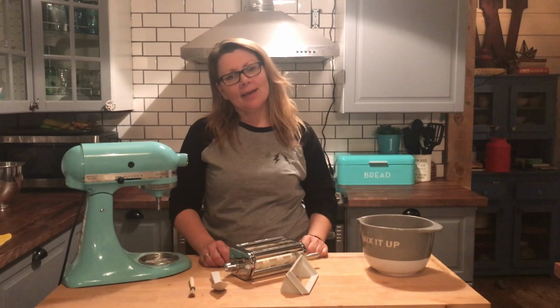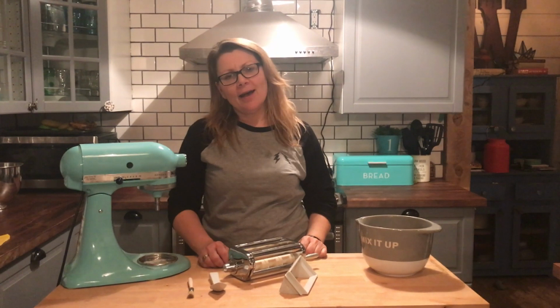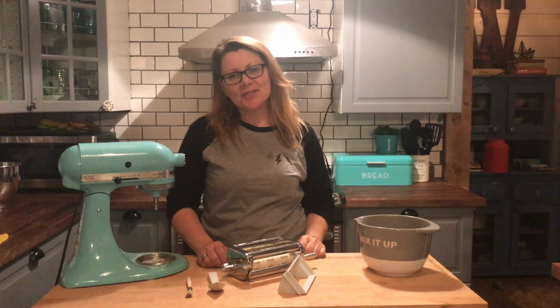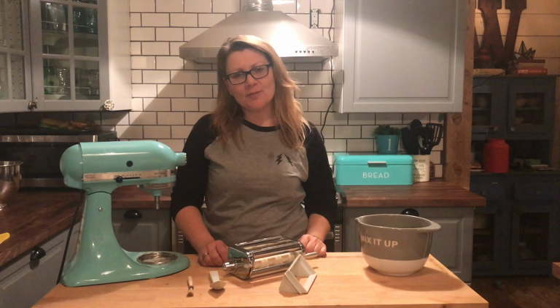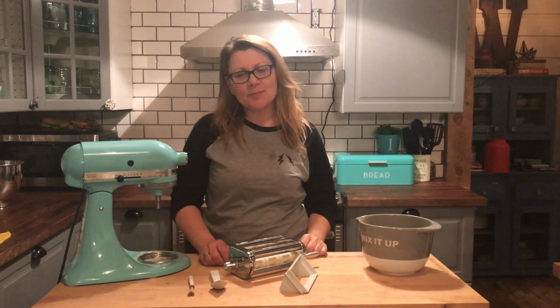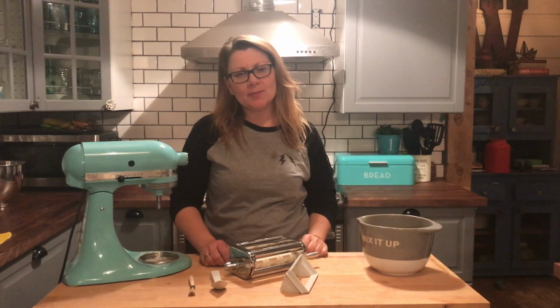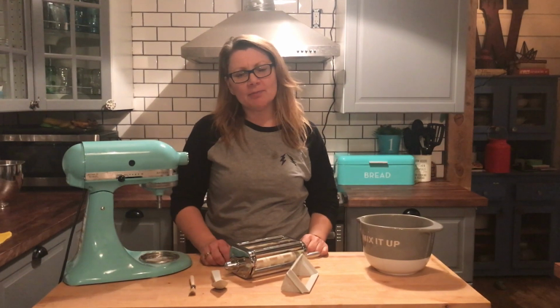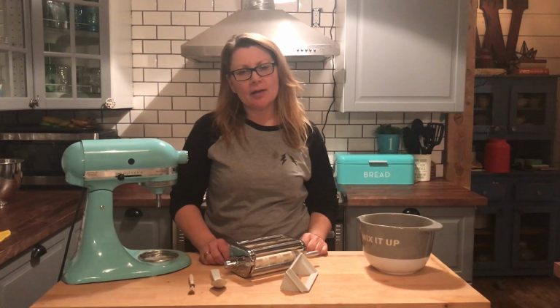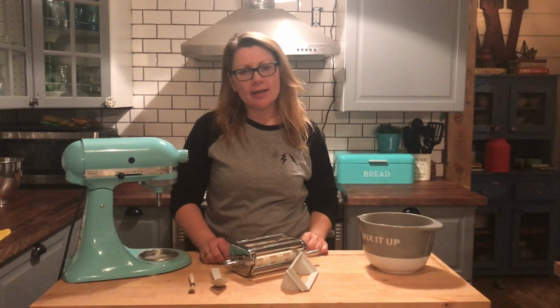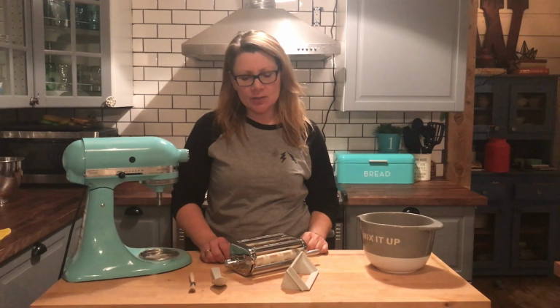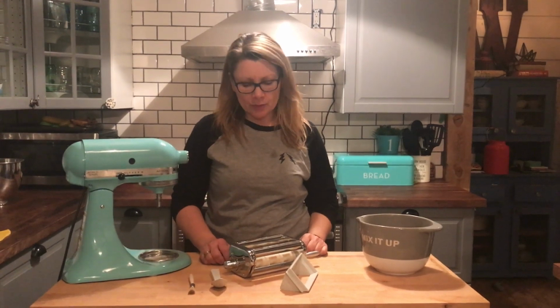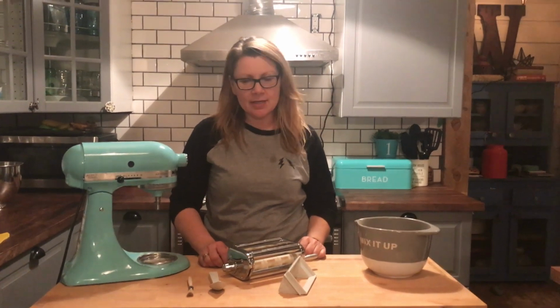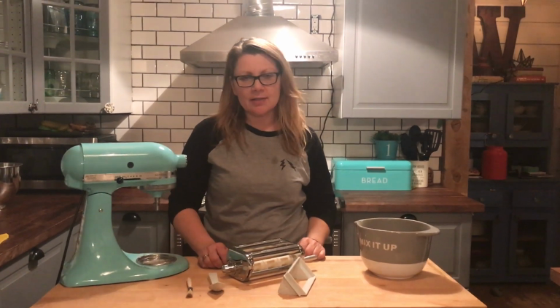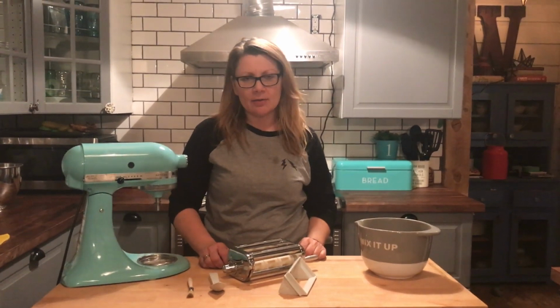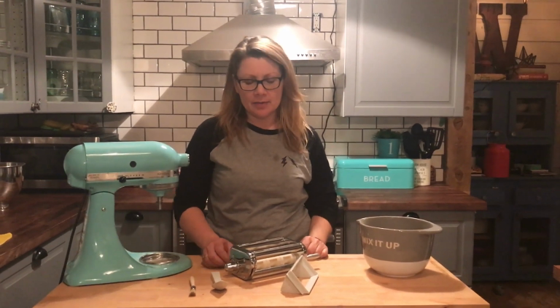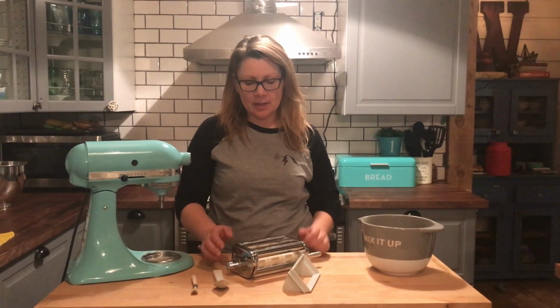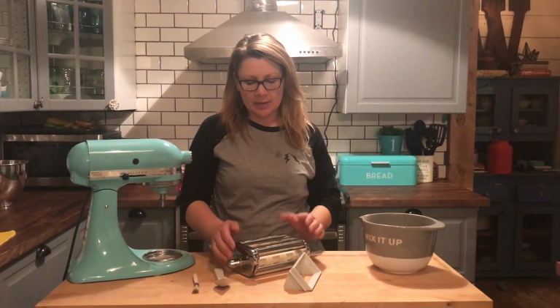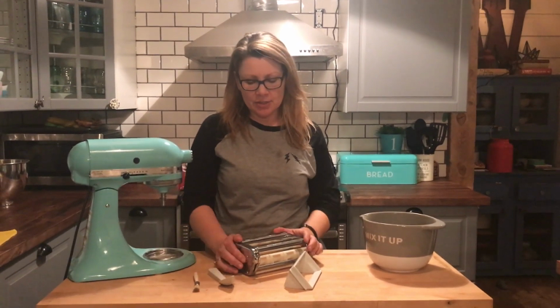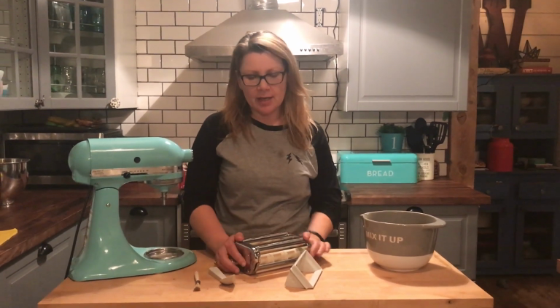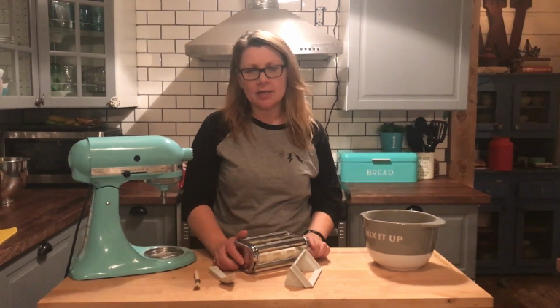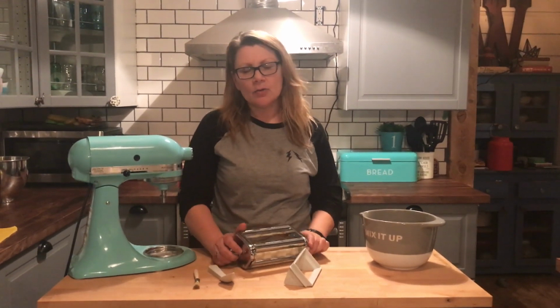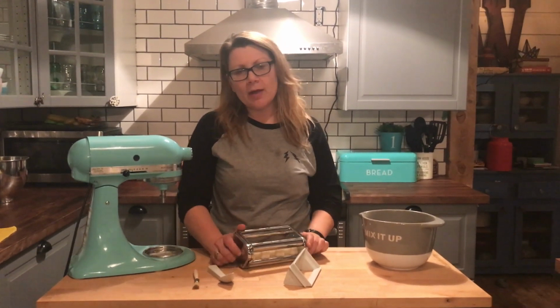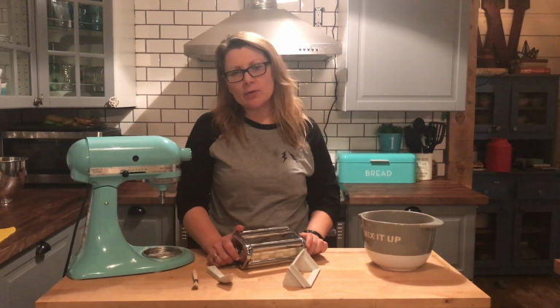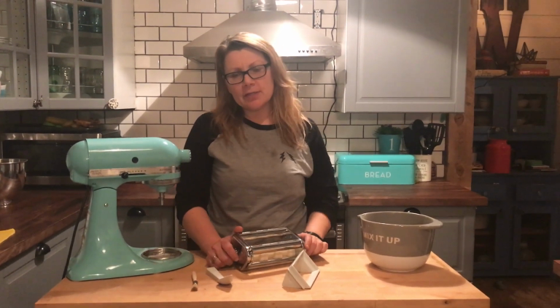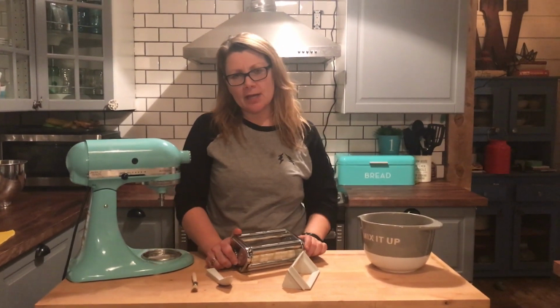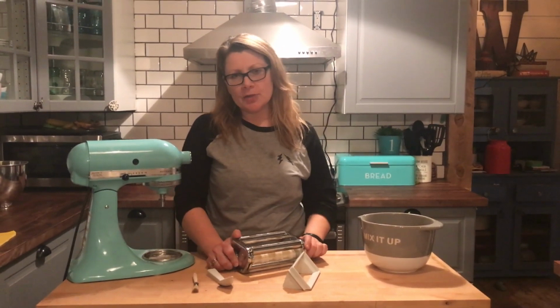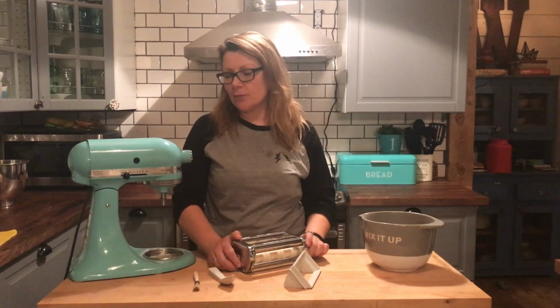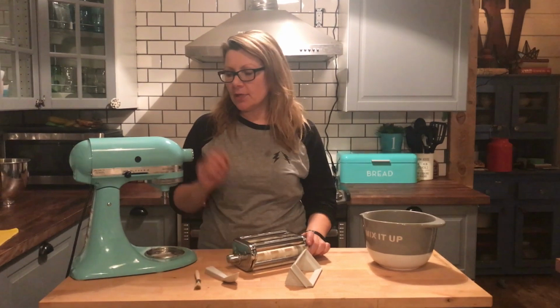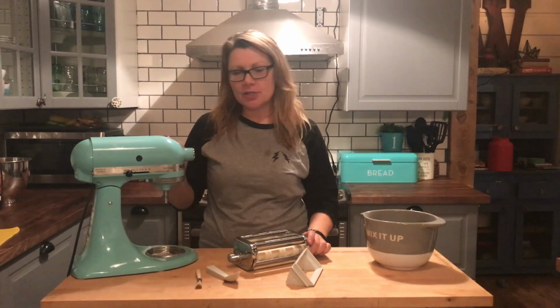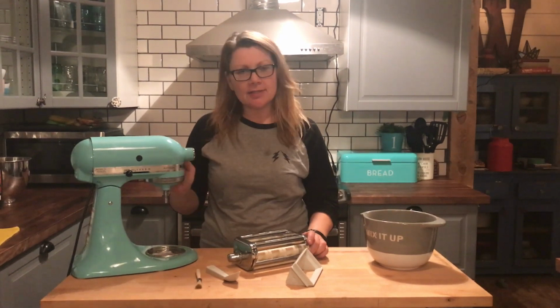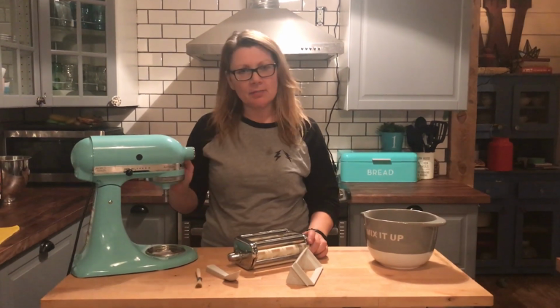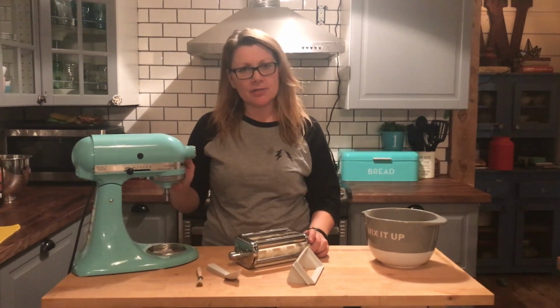Hi, it's Shelley from Best Buy's Plug-In Blog, and this week we're testing out the KitchenAid ravioli attachment for the KitchenAid stand mixer.